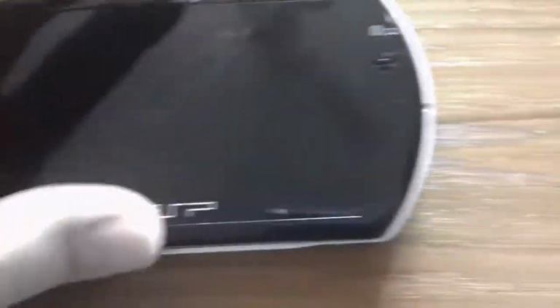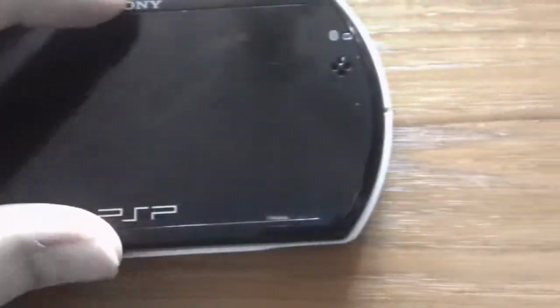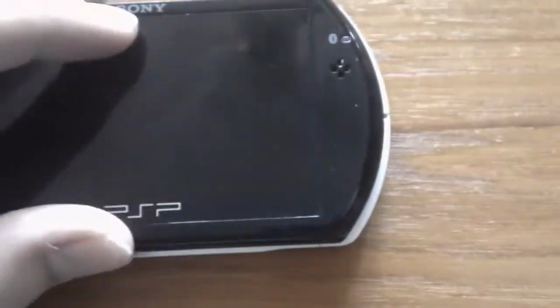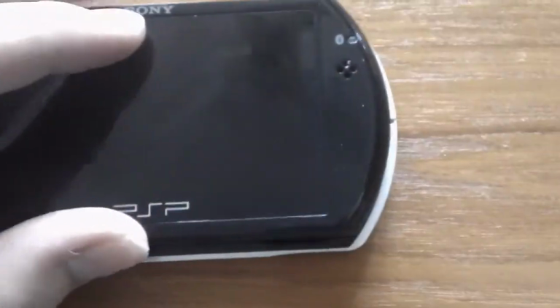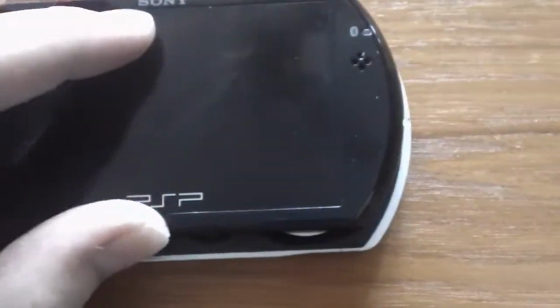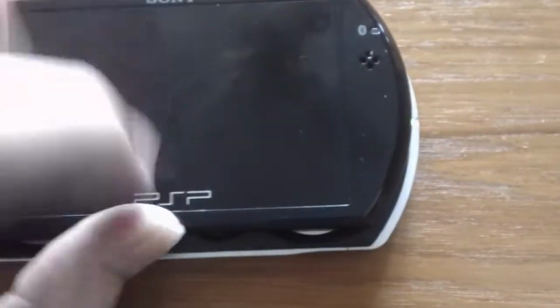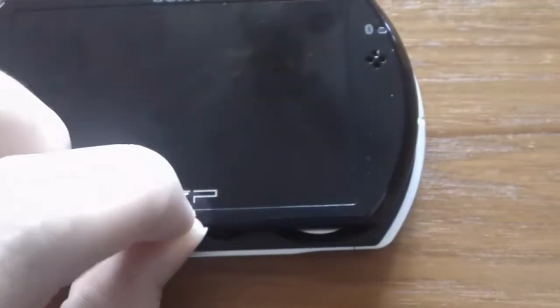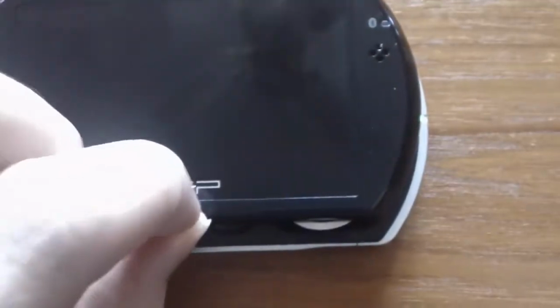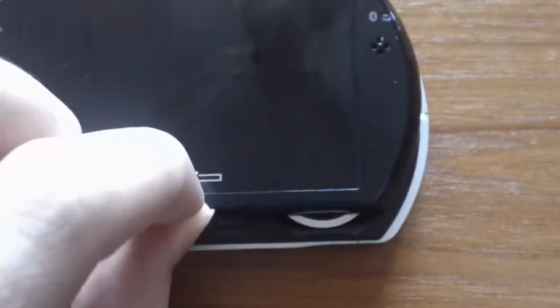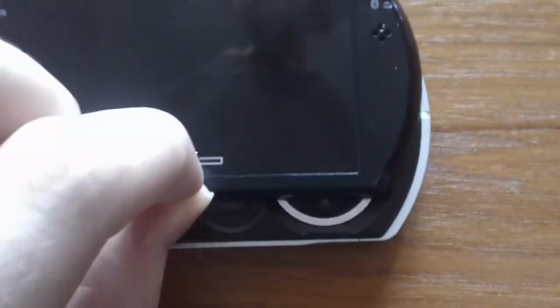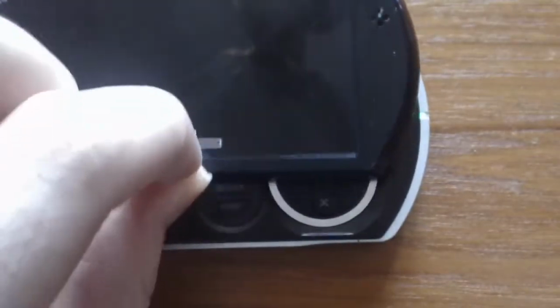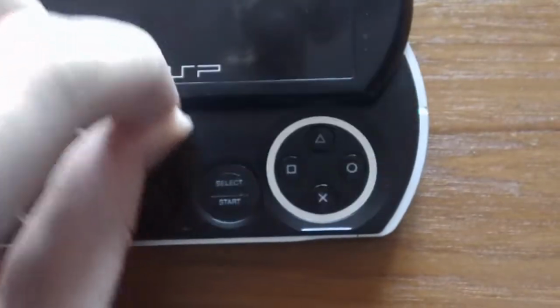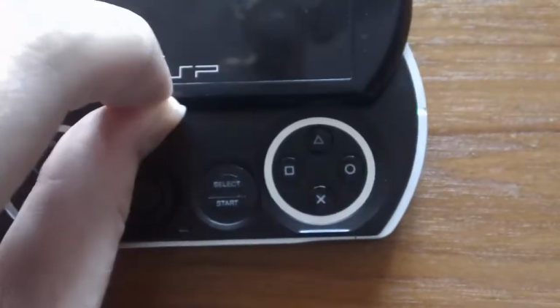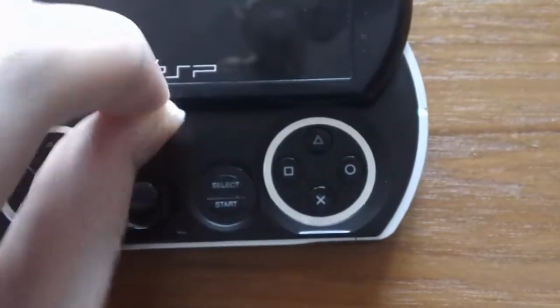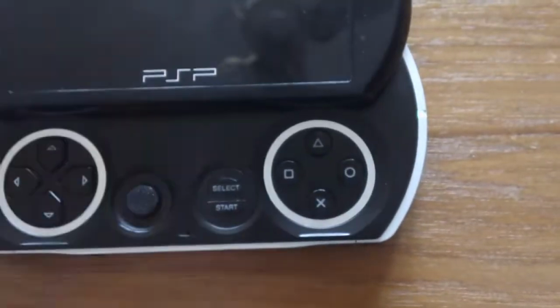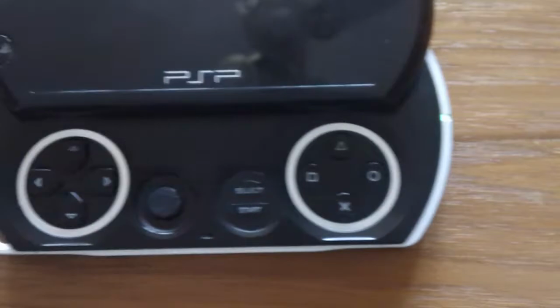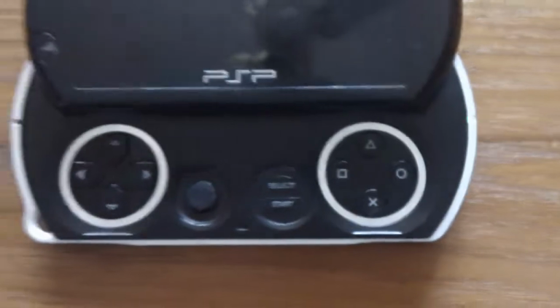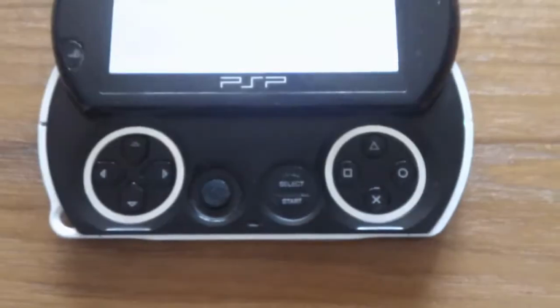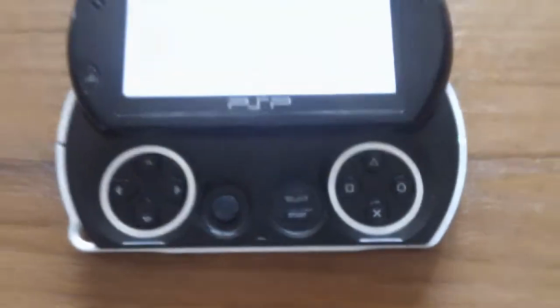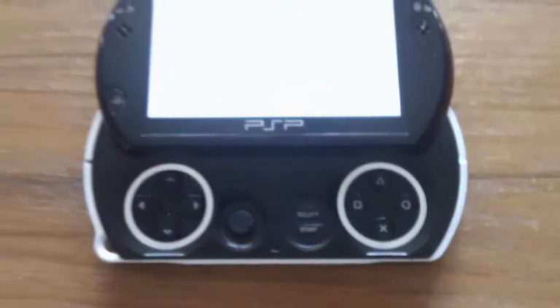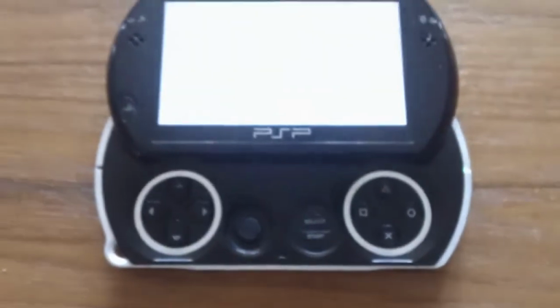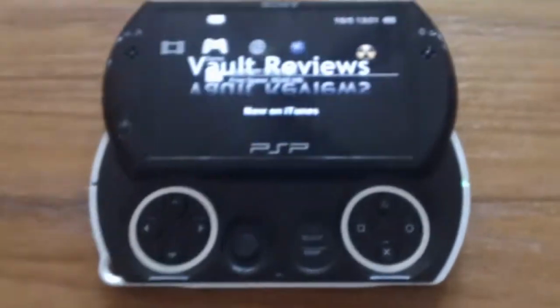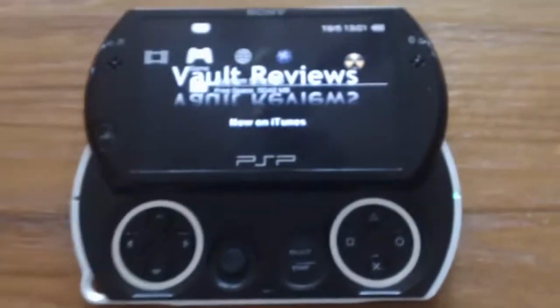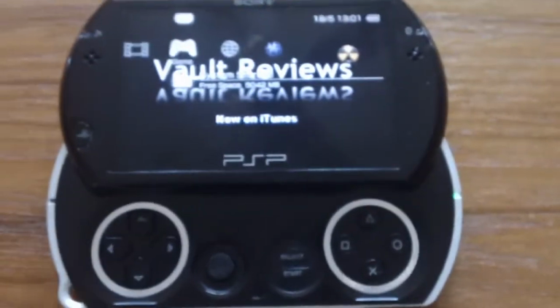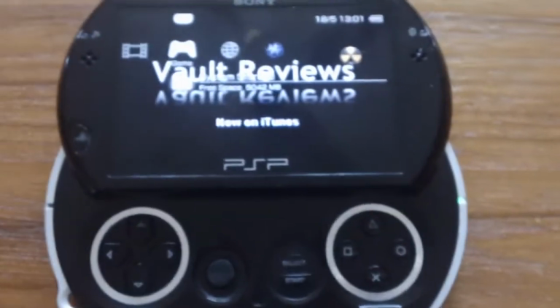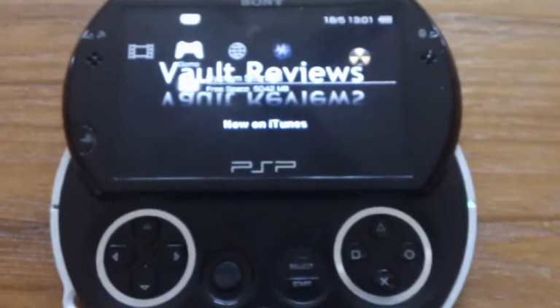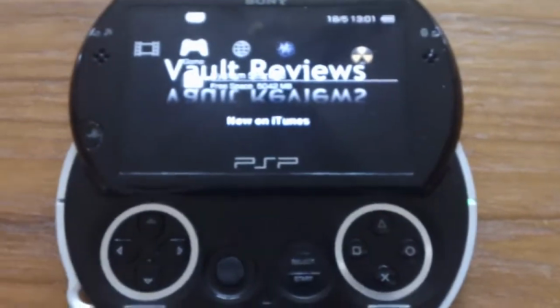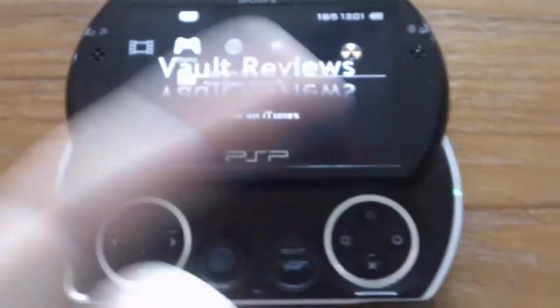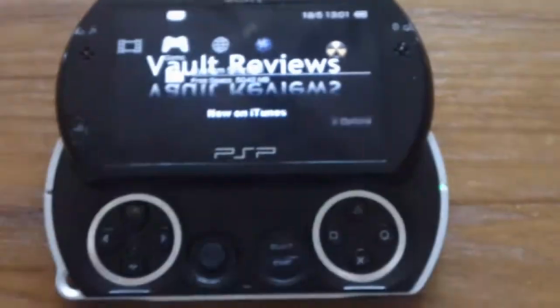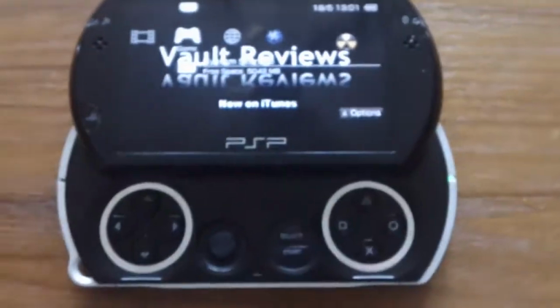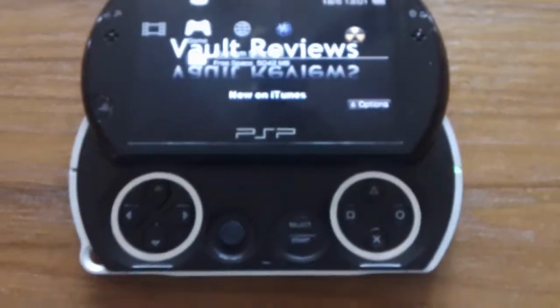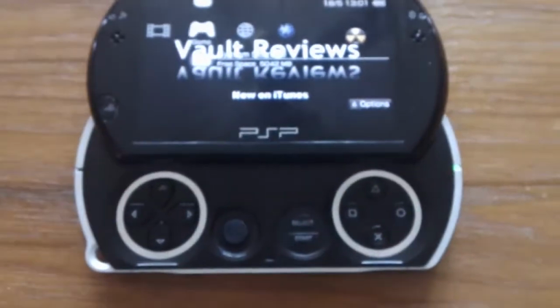Let's open this guy up. That's it — it's that easy. And it turns on by itself.